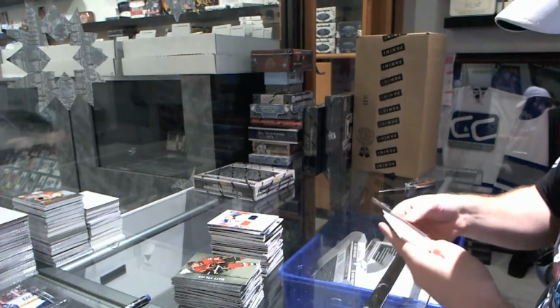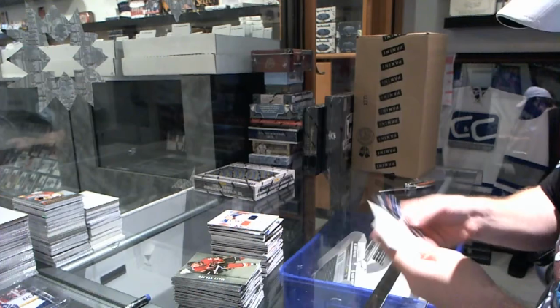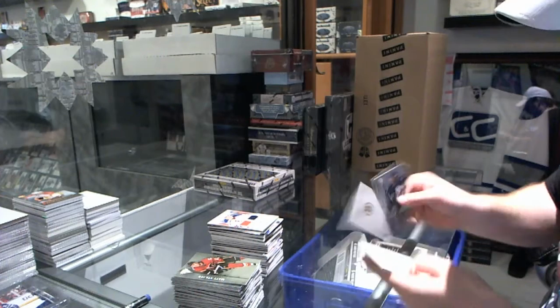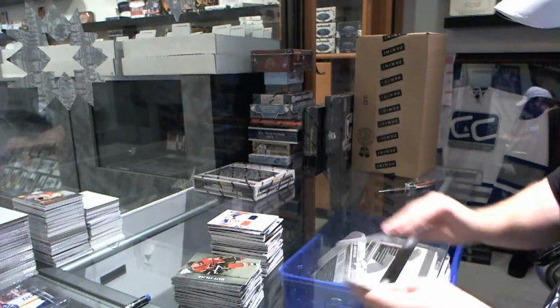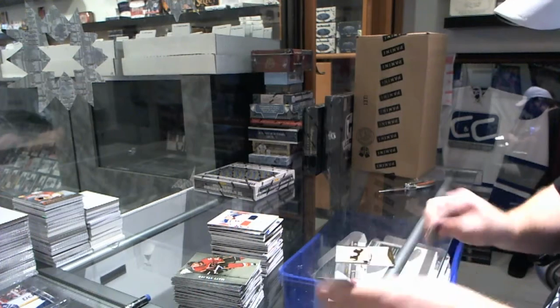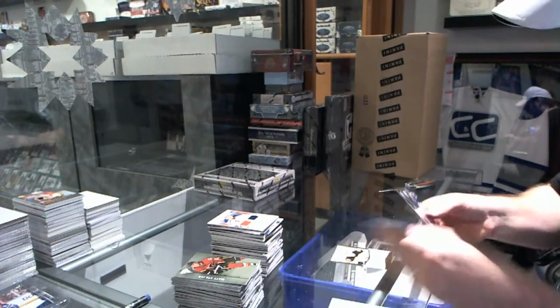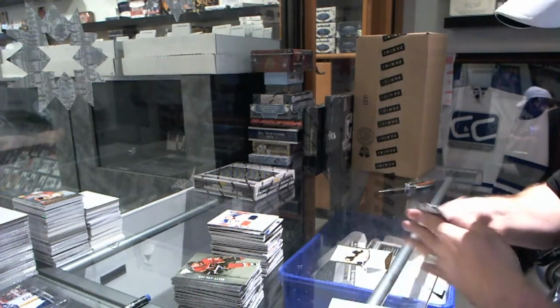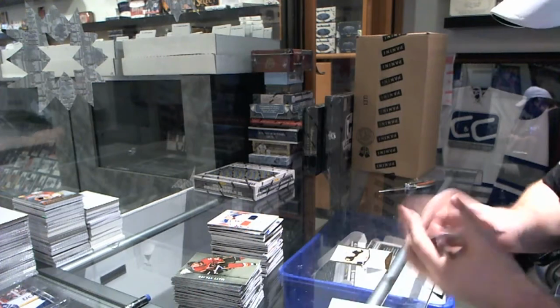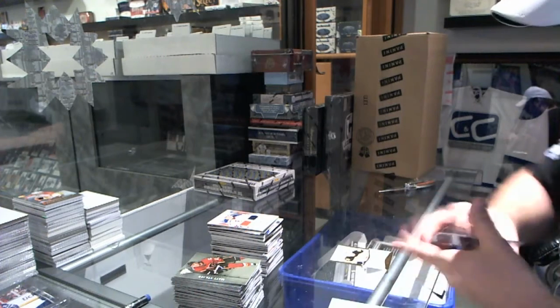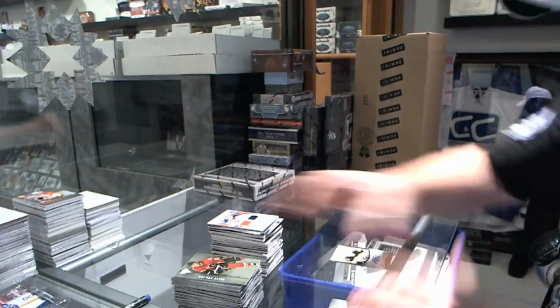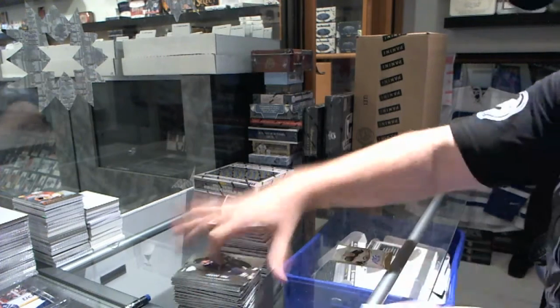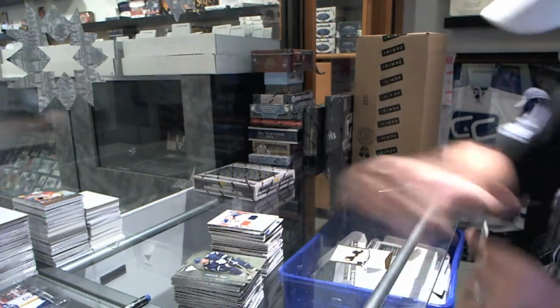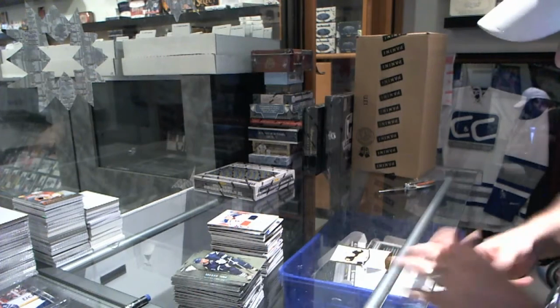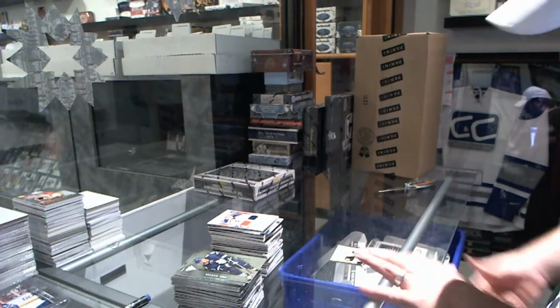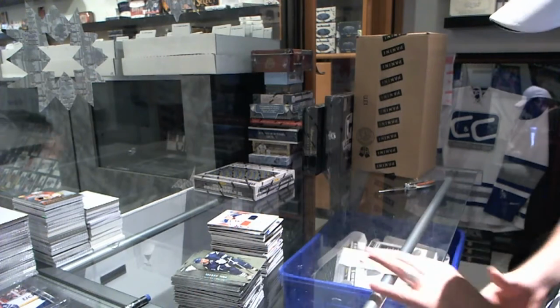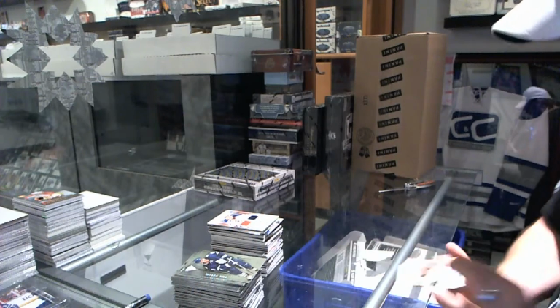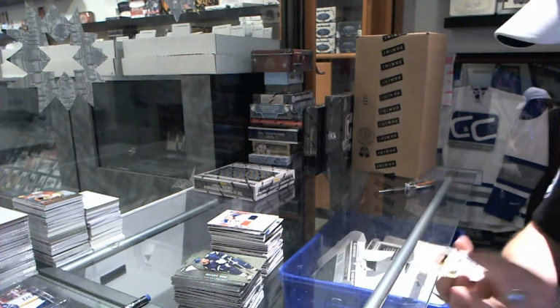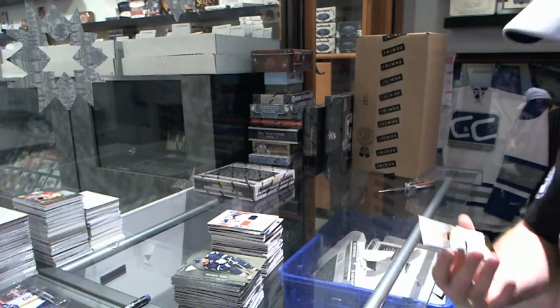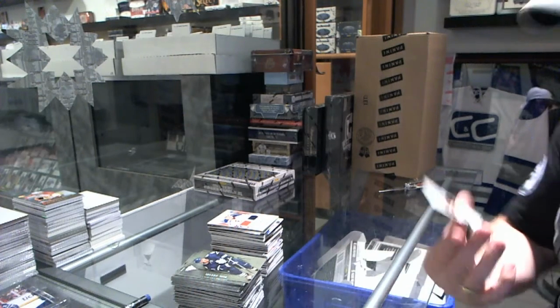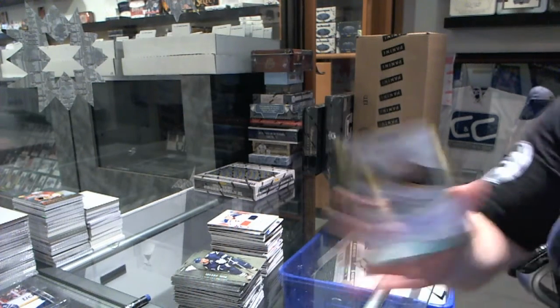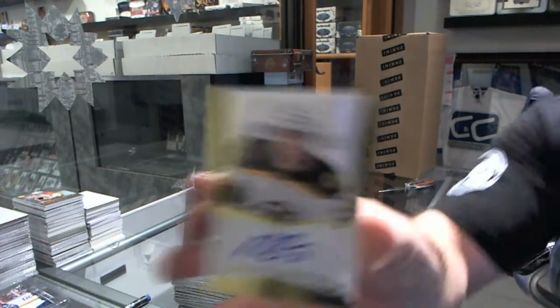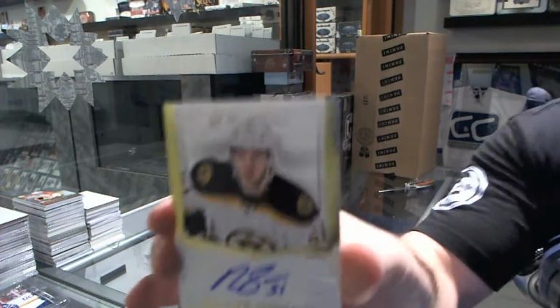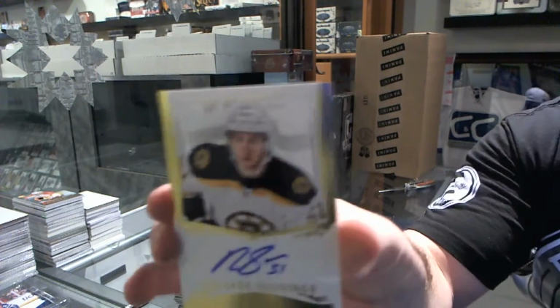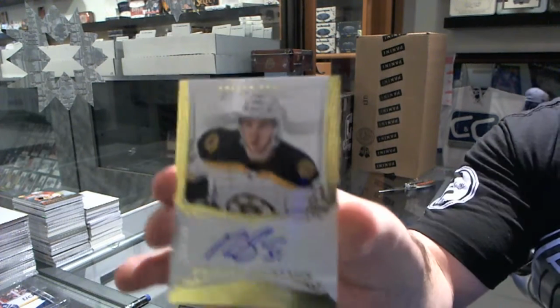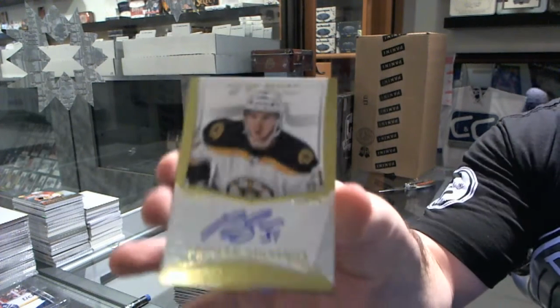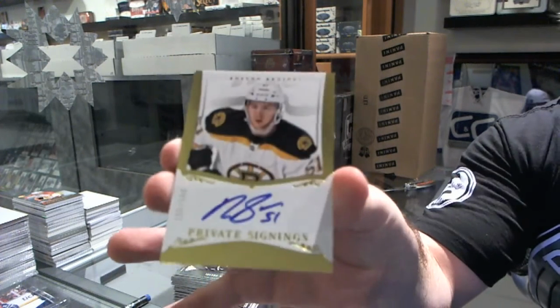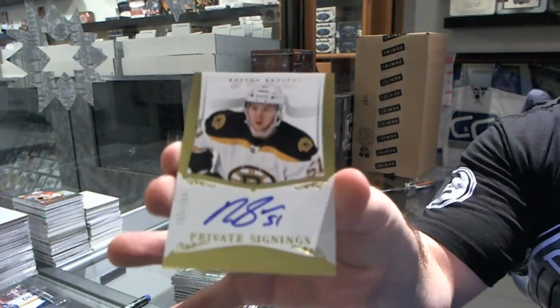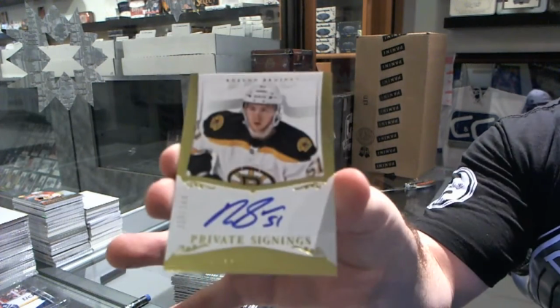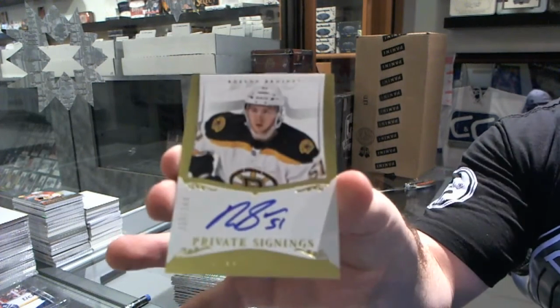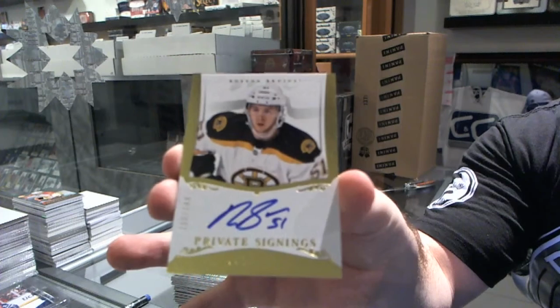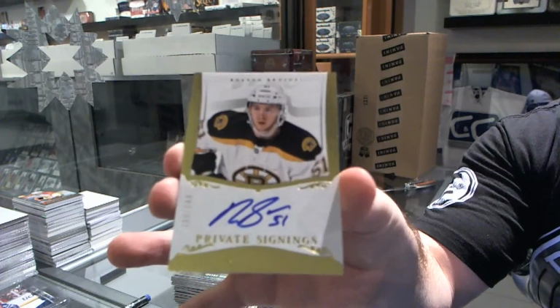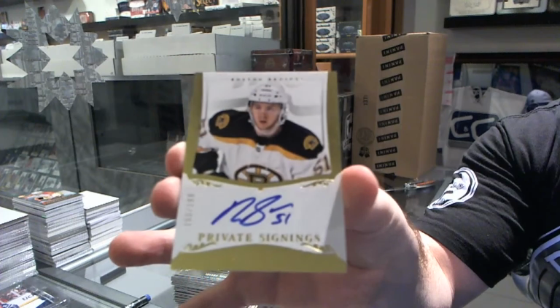And for the Boston Bruins, we've got a private signing autograph, numbered to 199, Ryan Spooner.